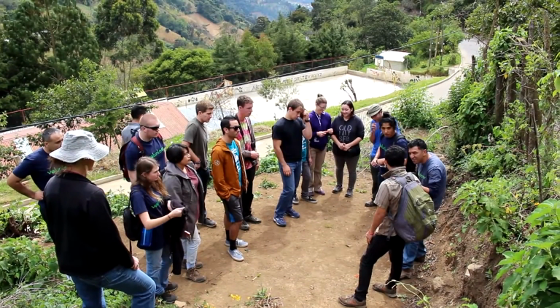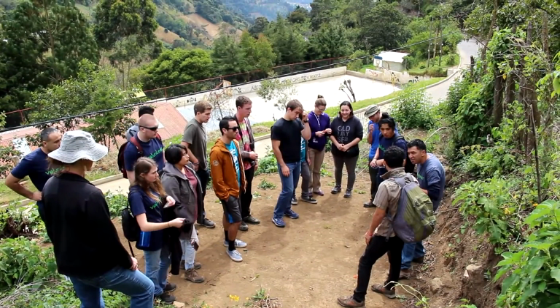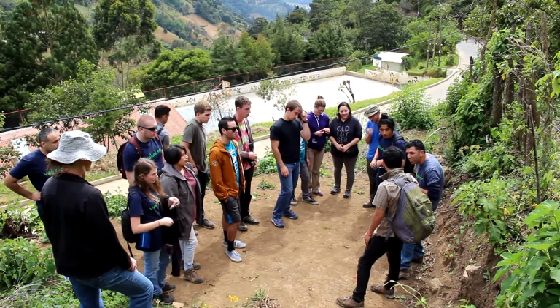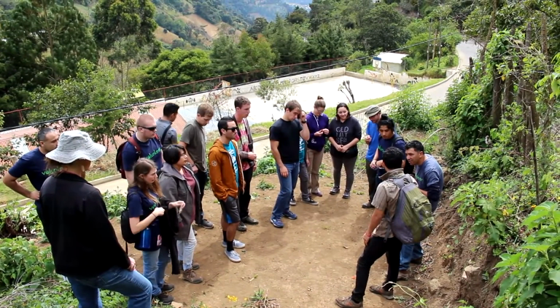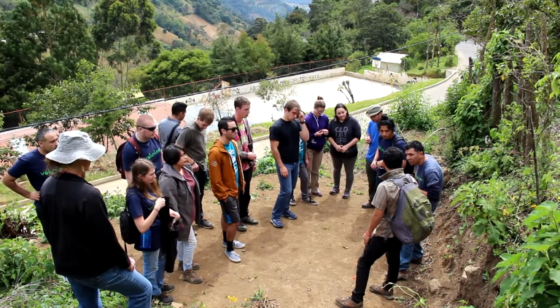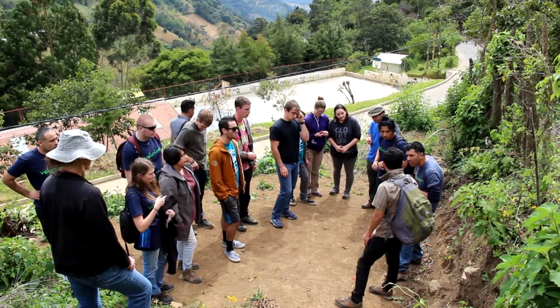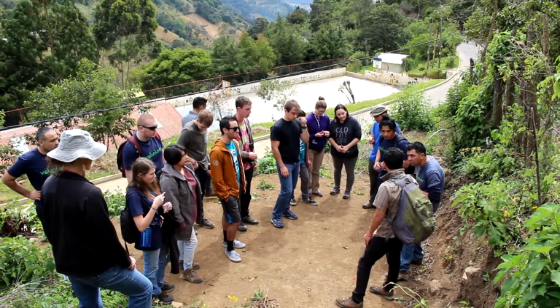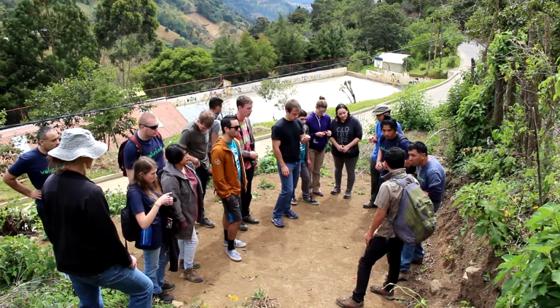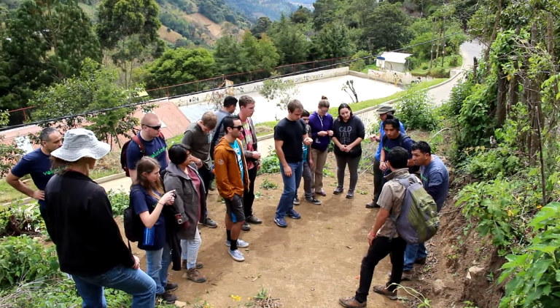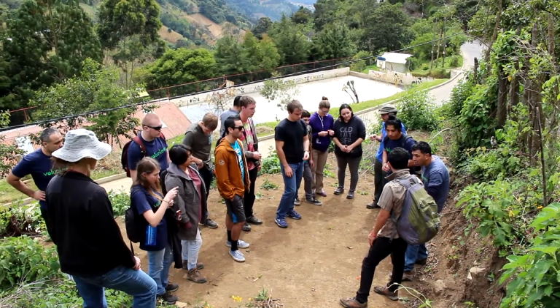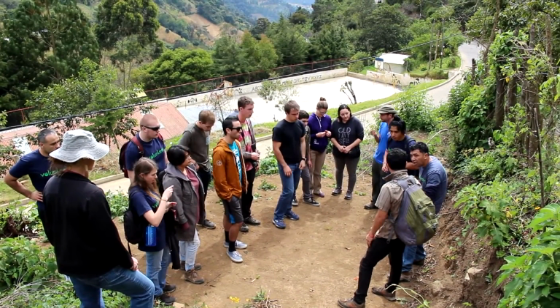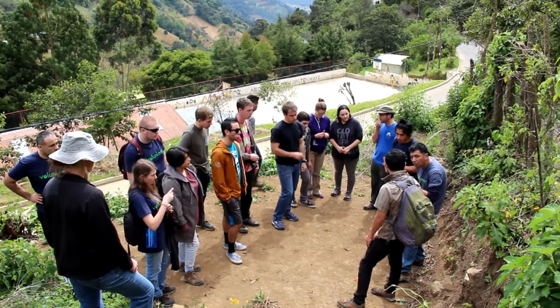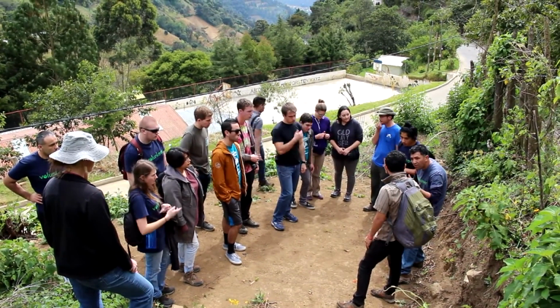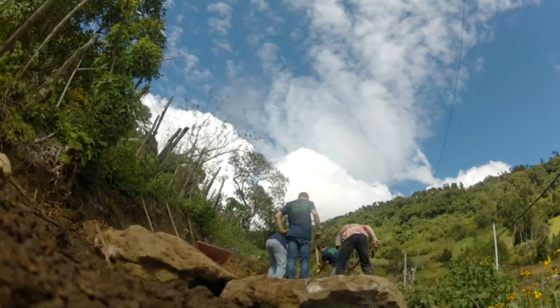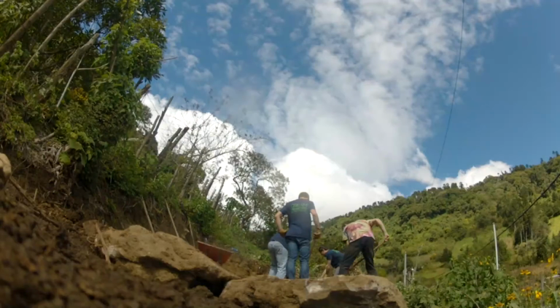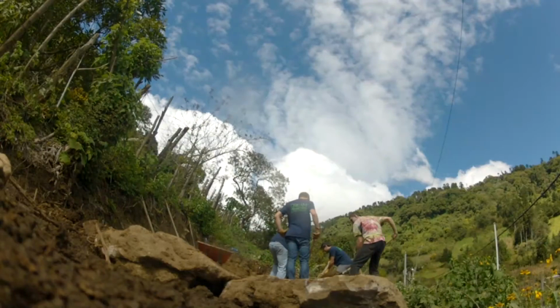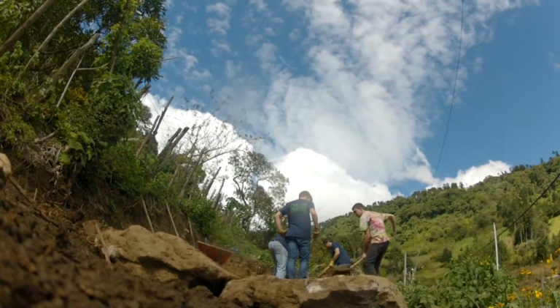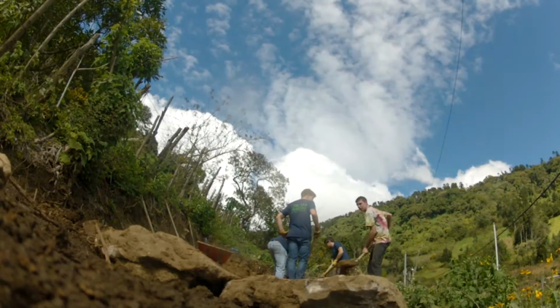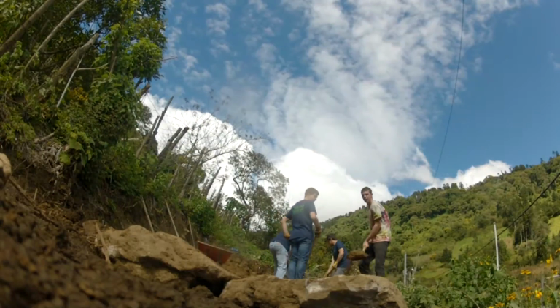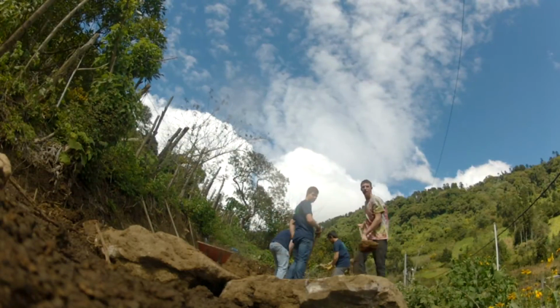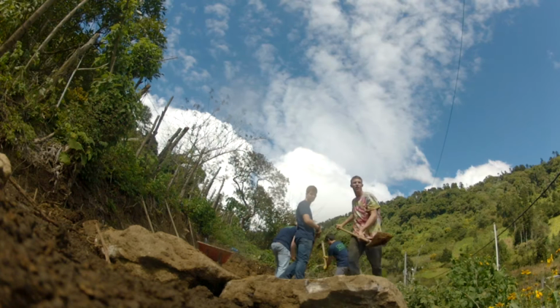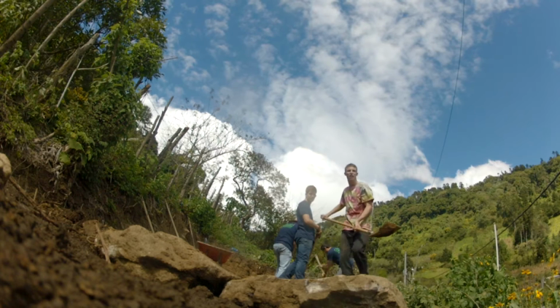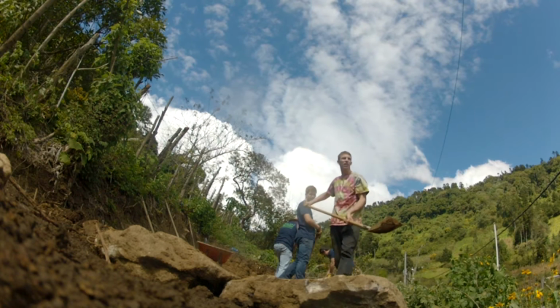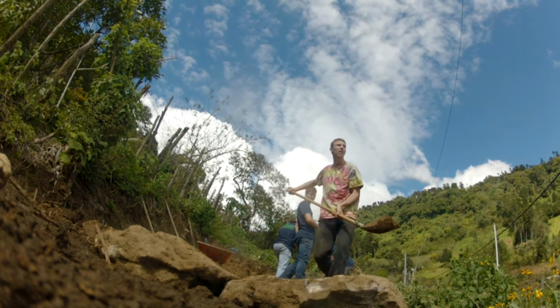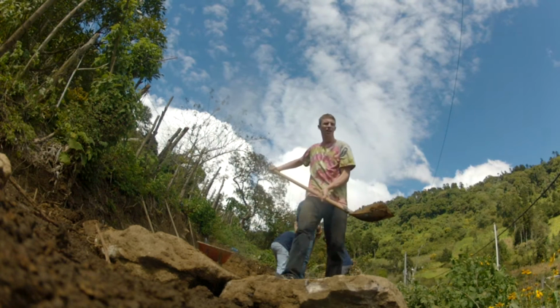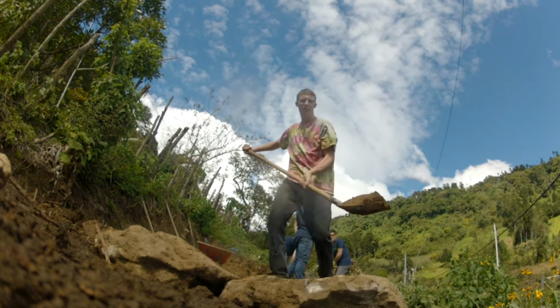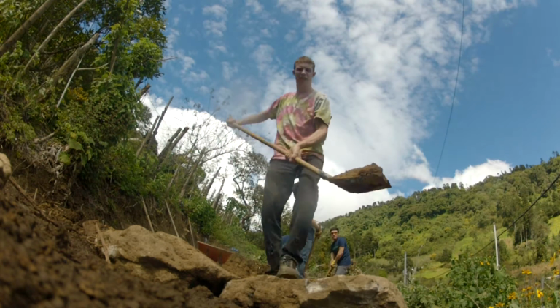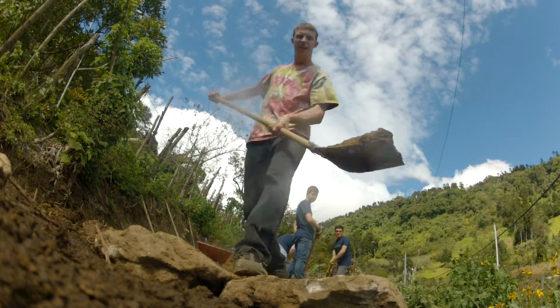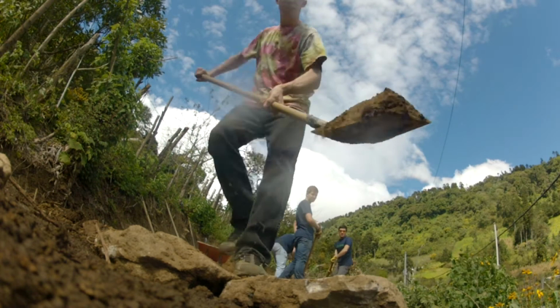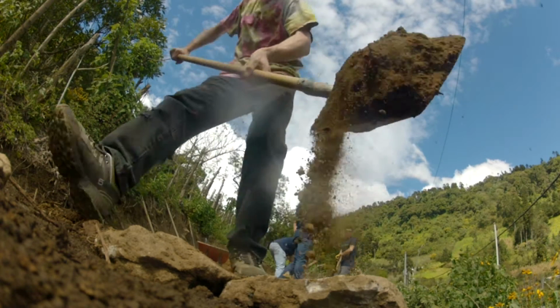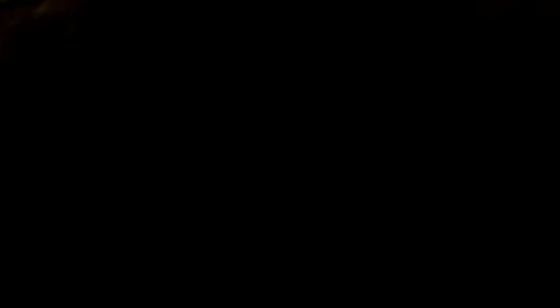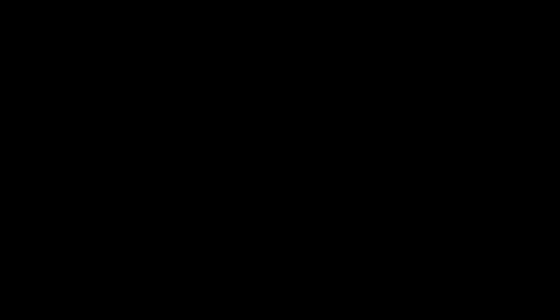After dividing into teams, we started with the dirt work — grading the pad for the tanks and digging the trench for the remote fill station pipeline.